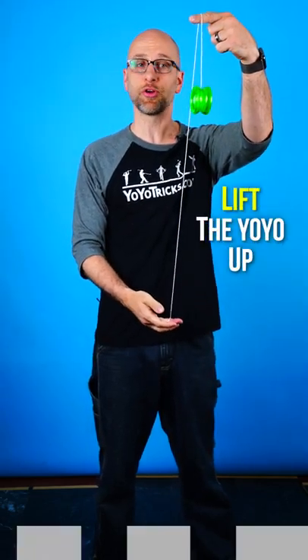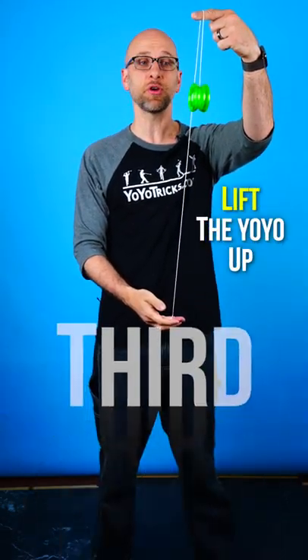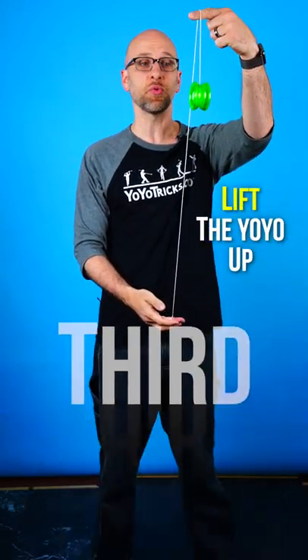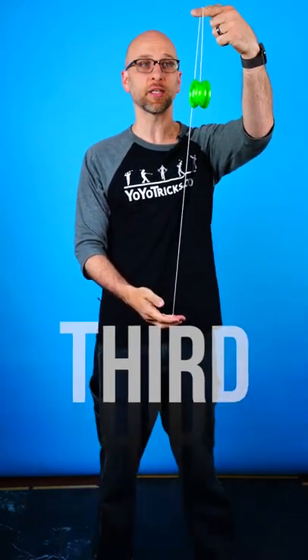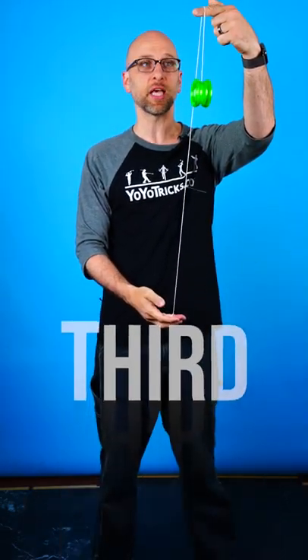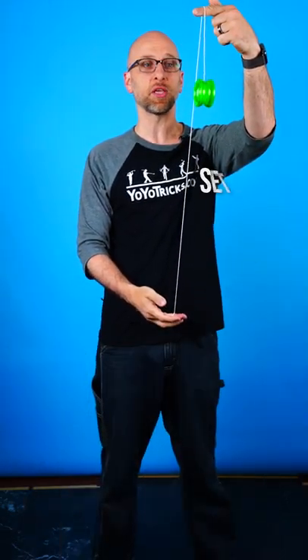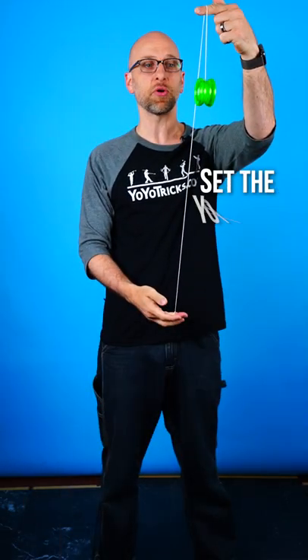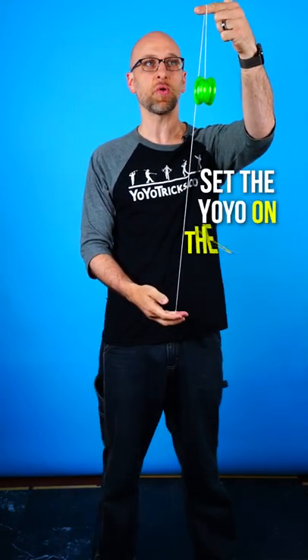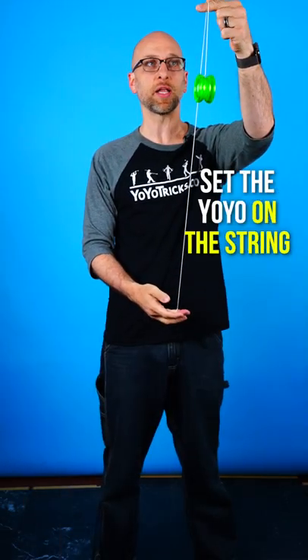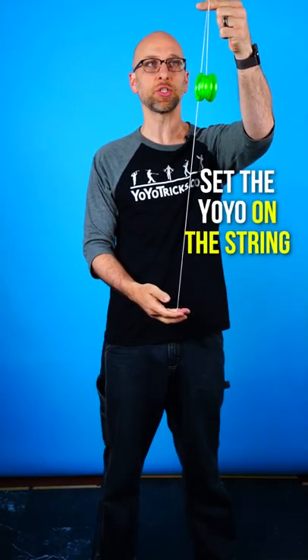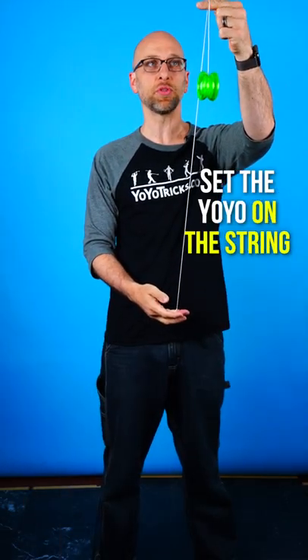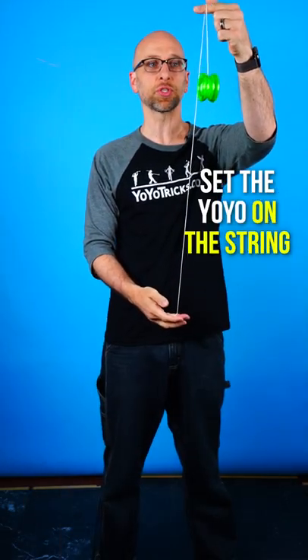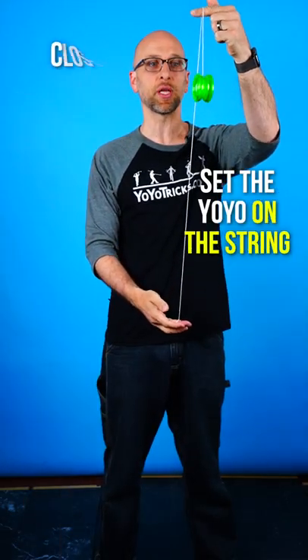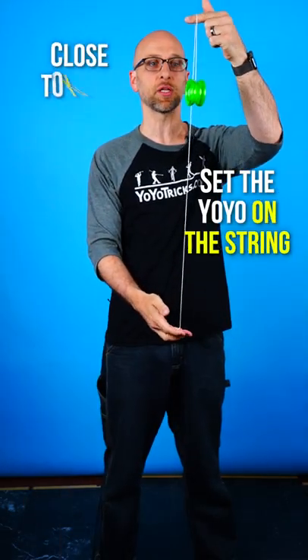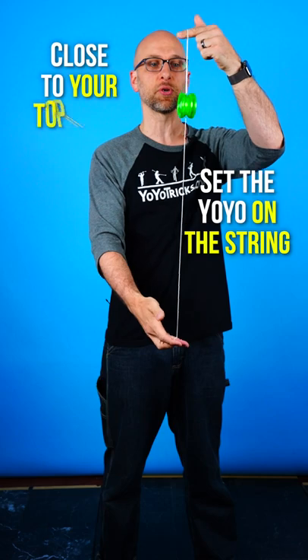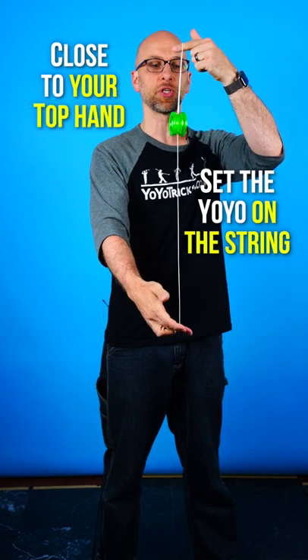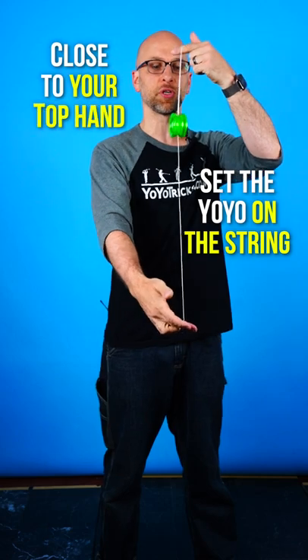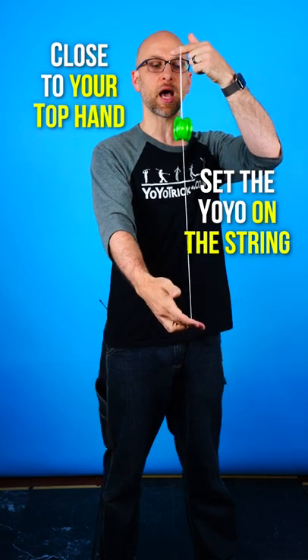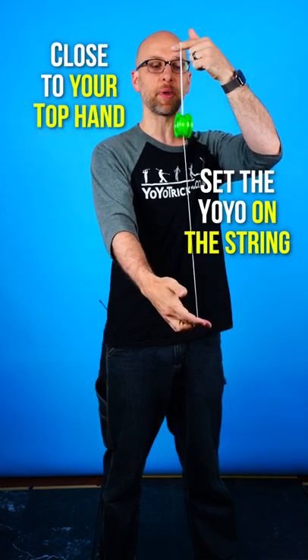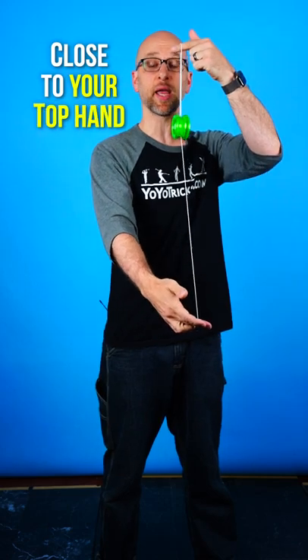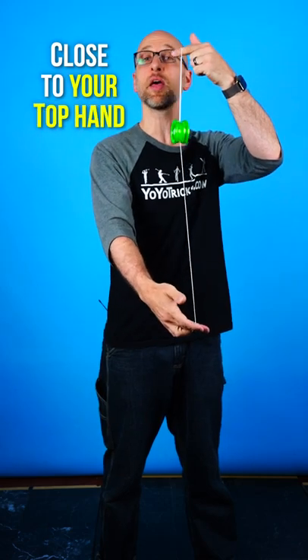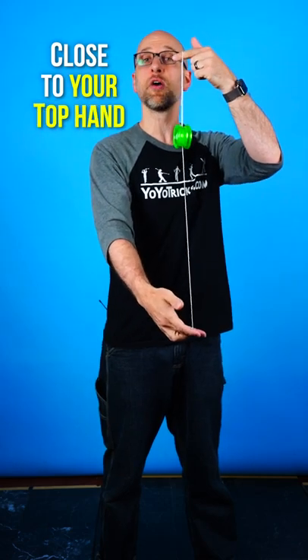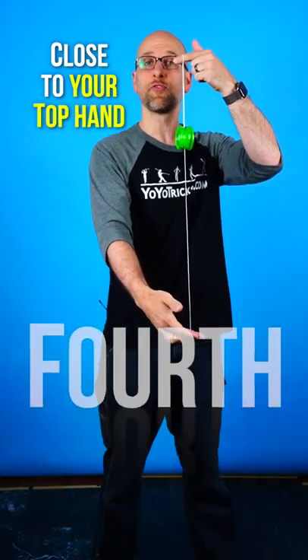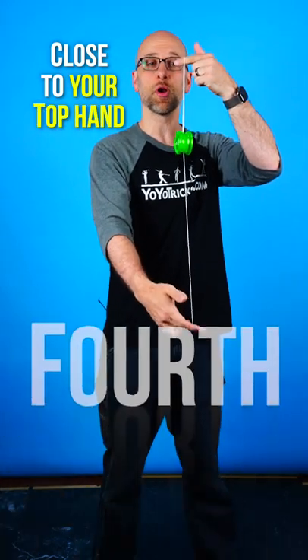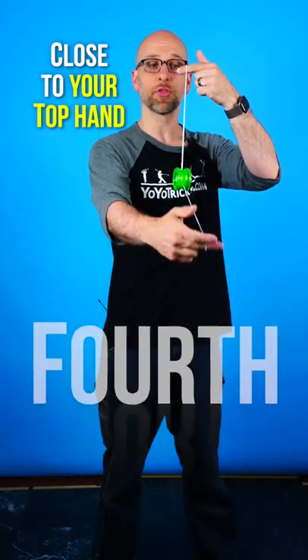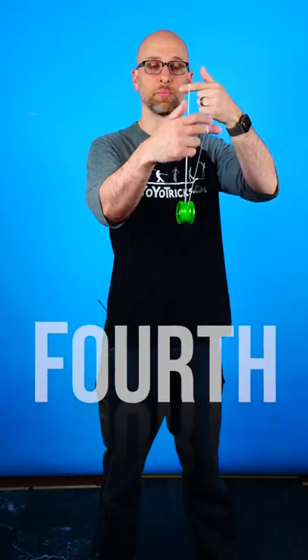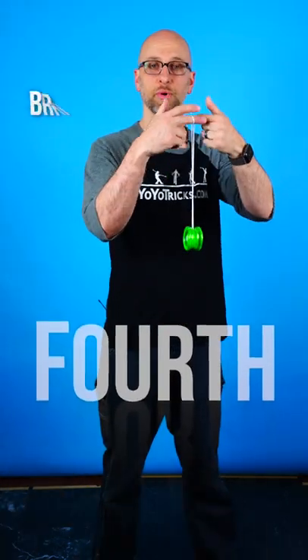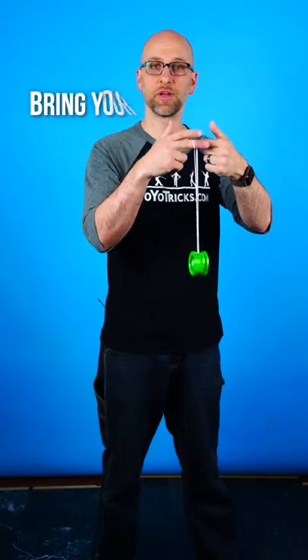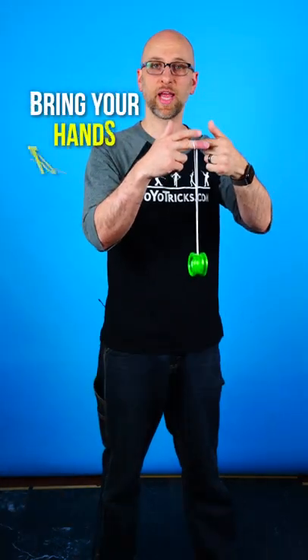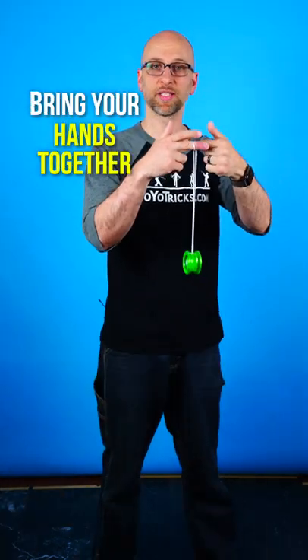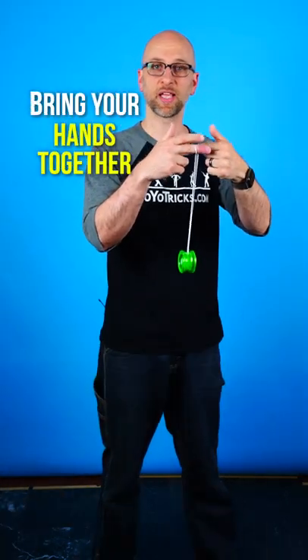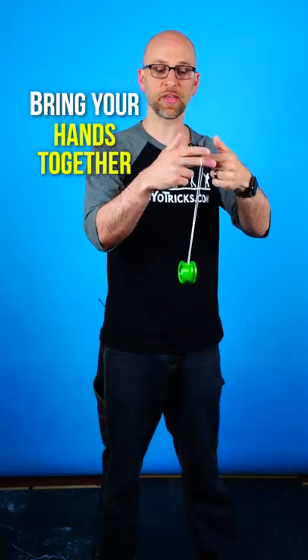Third, you want to set the yo-yo onto the string close to your top hand. Fourth, bring your hands together.